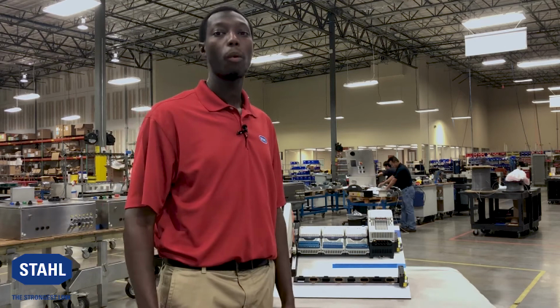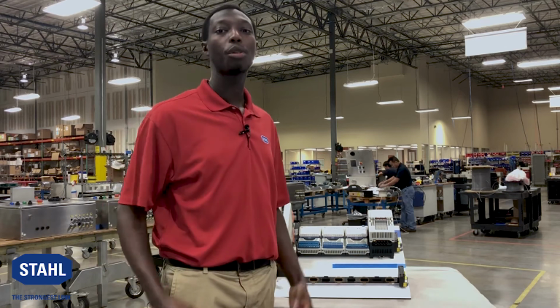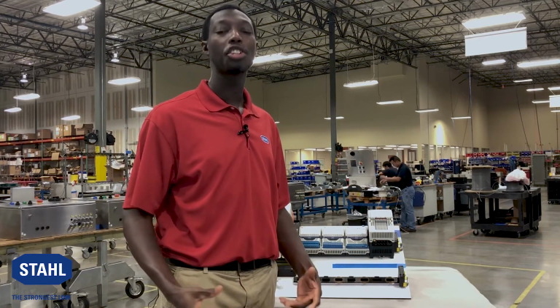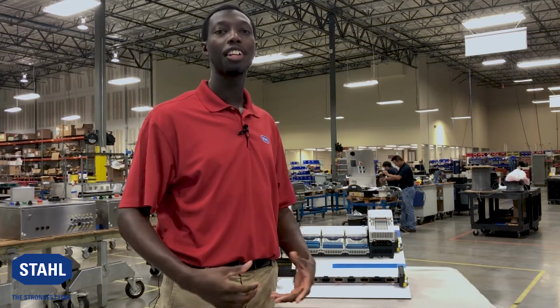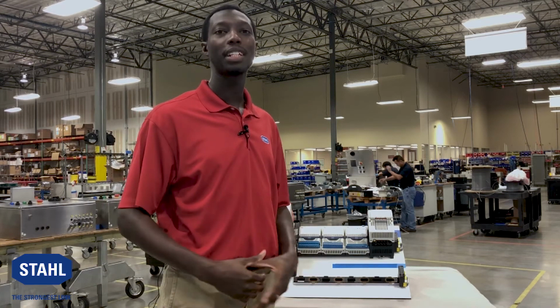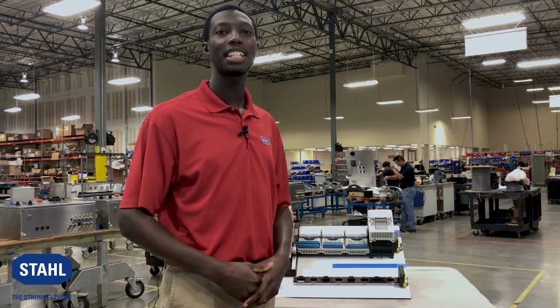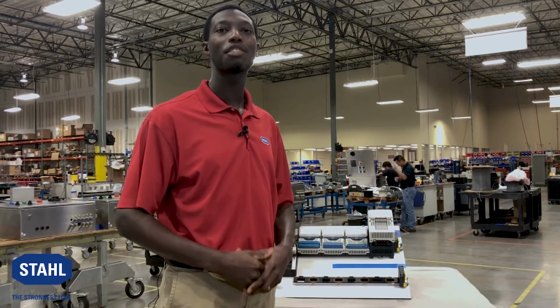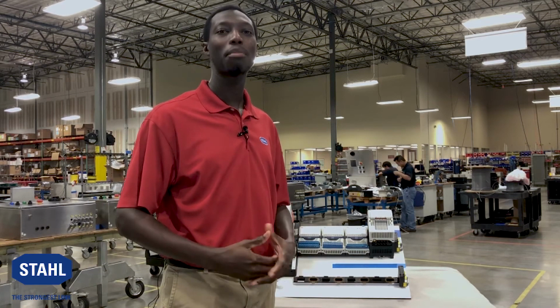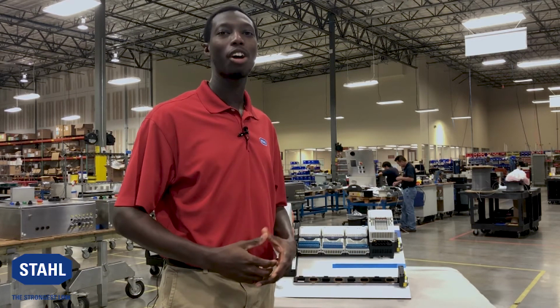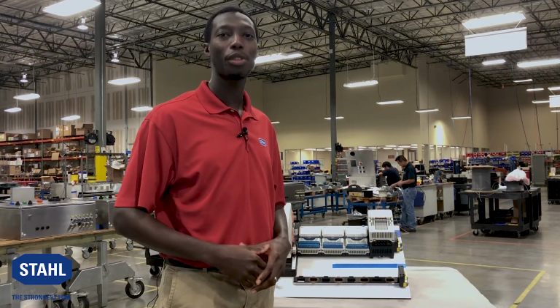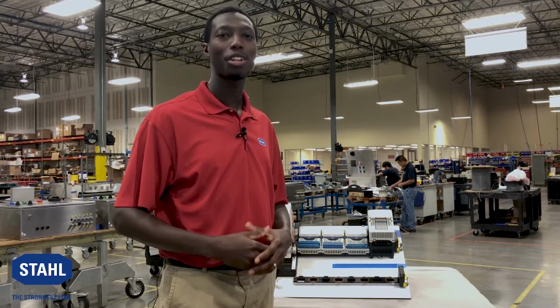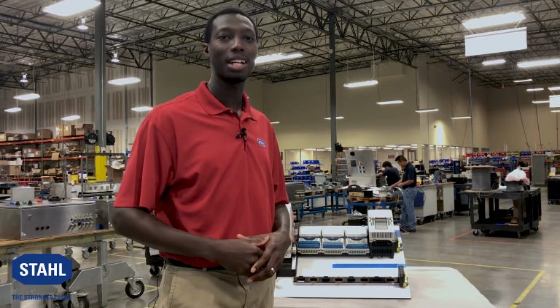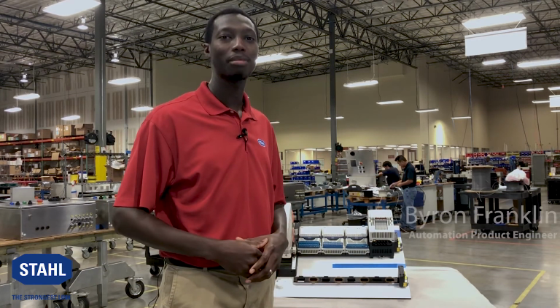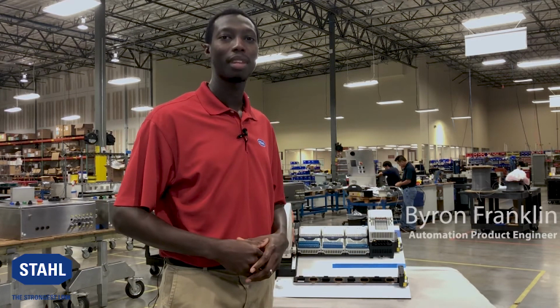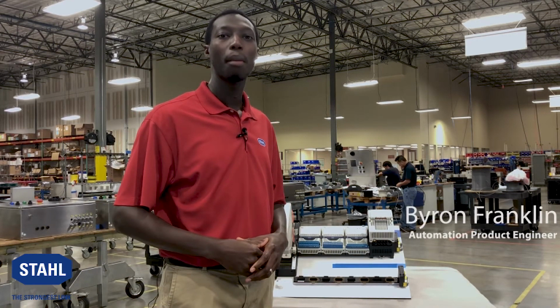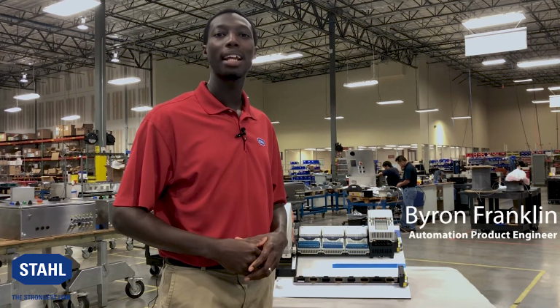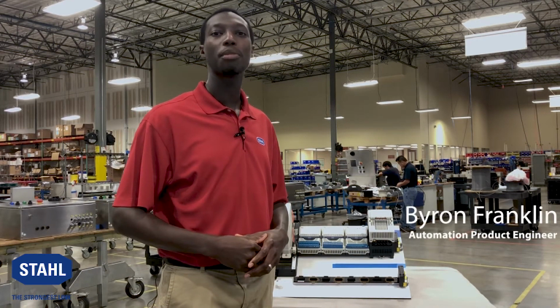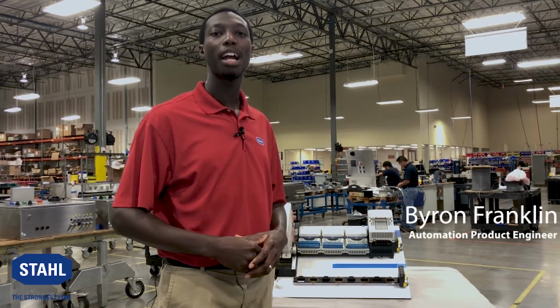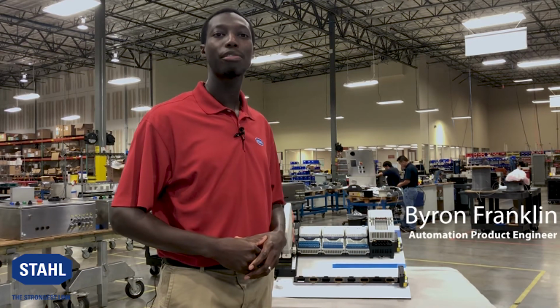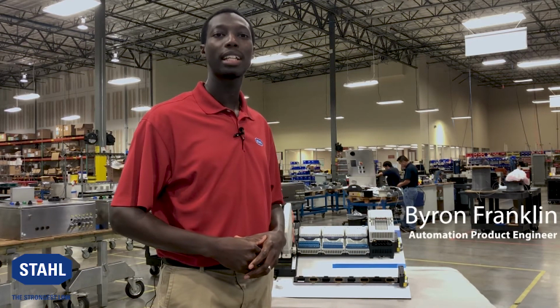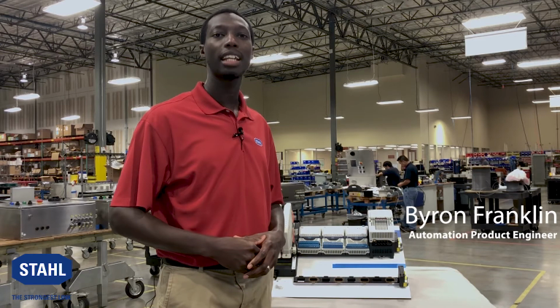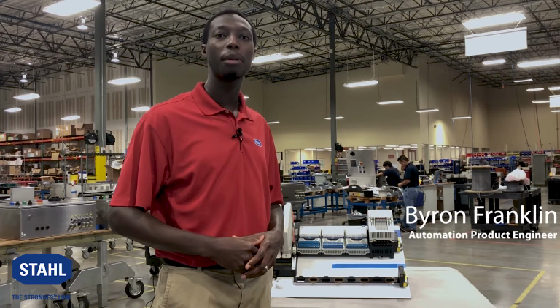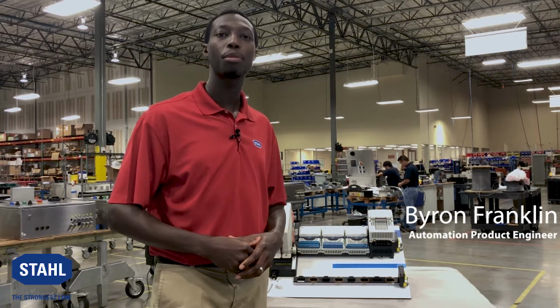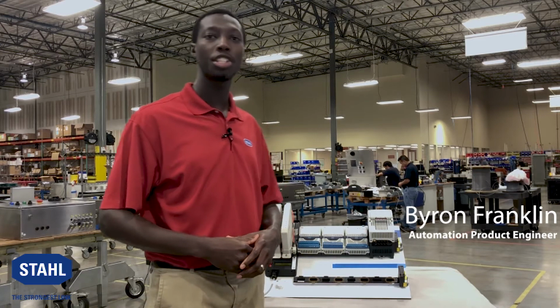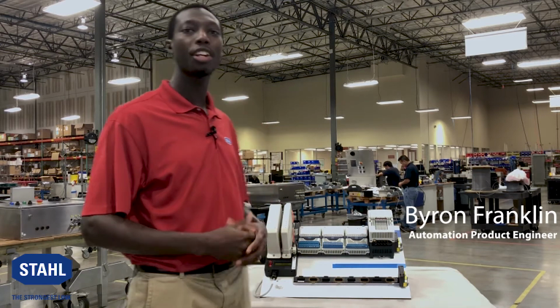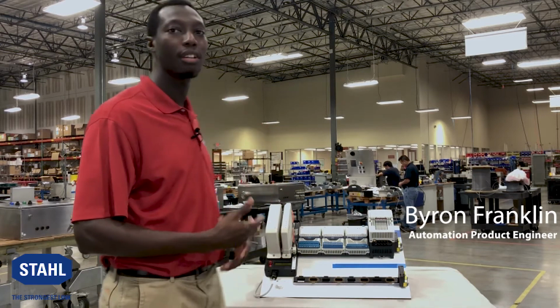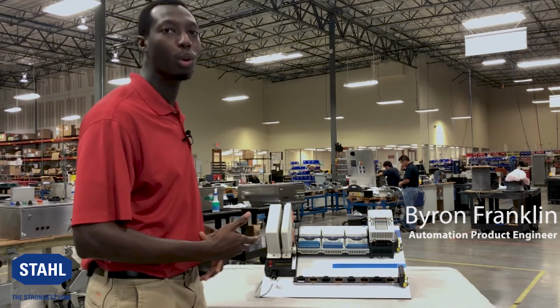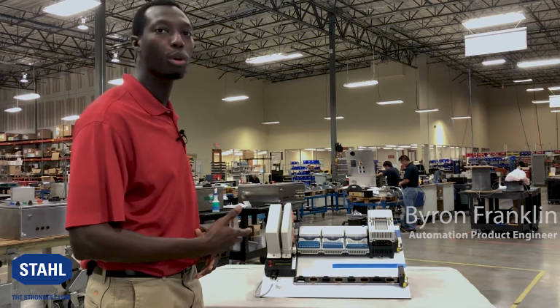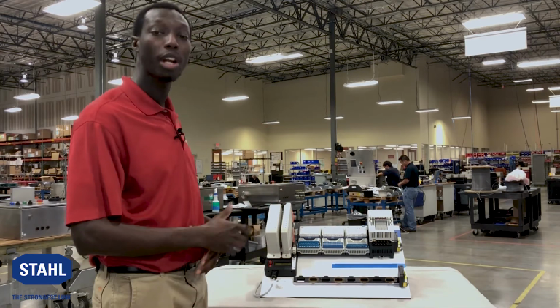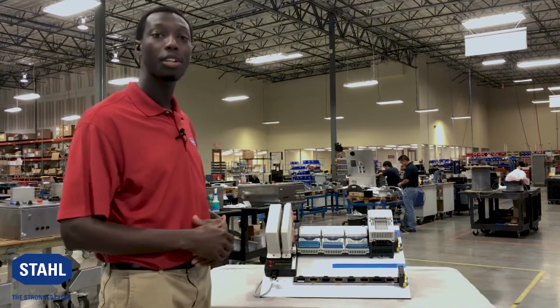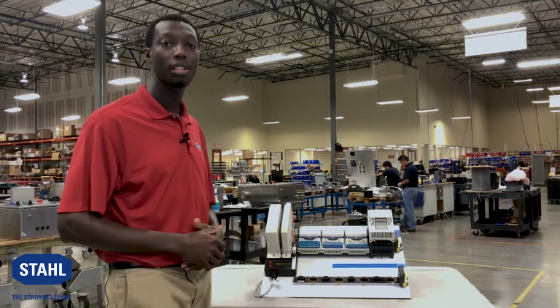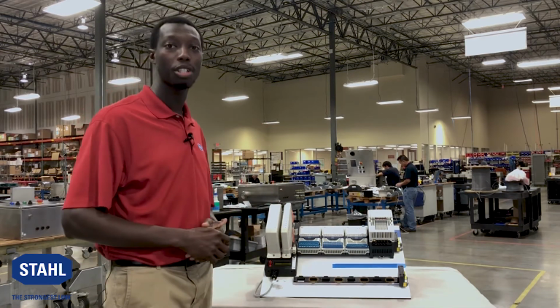Welcome to another edition of Shop Talk with R-Stahl. My name is Byron Franklin and I'm here to present our Div 1 Remote I.O. solution.